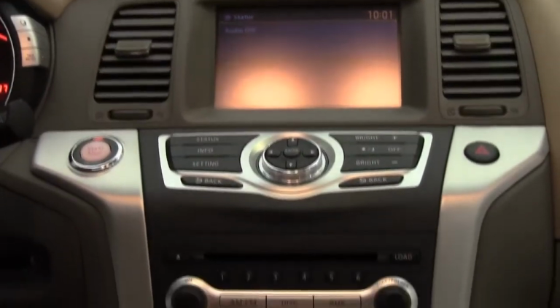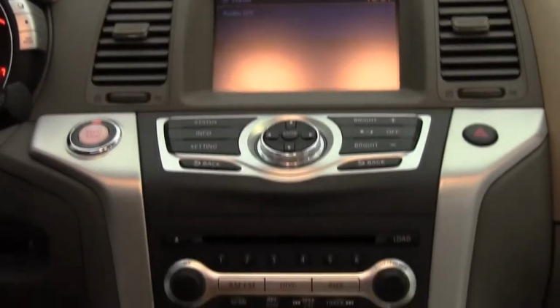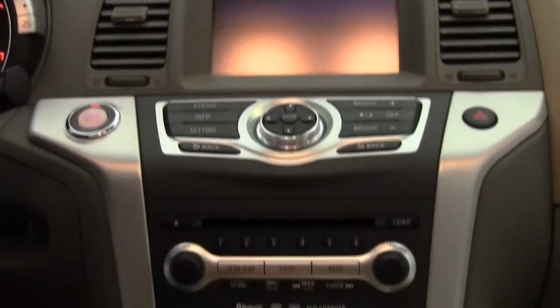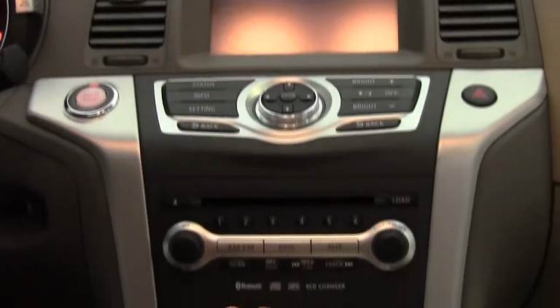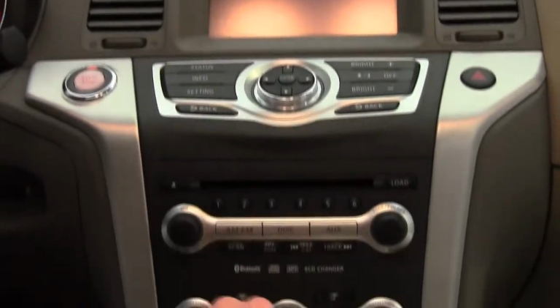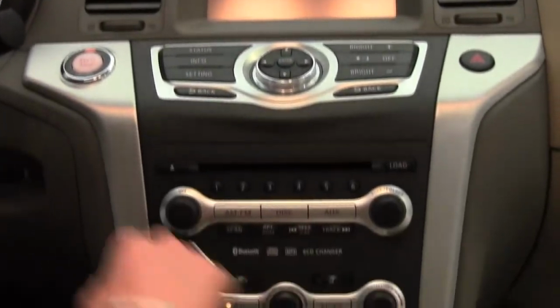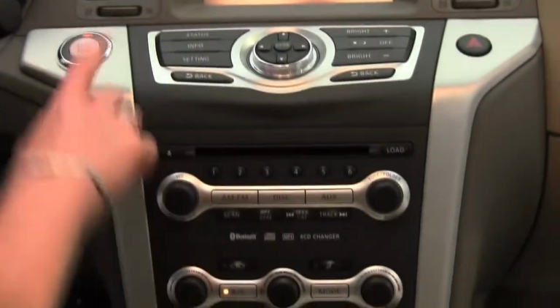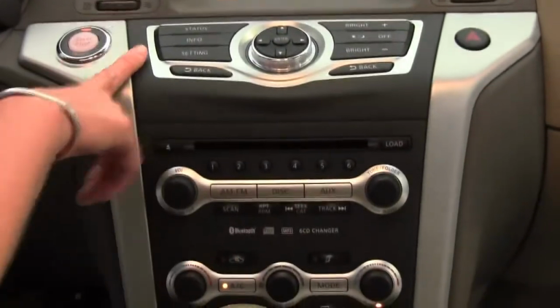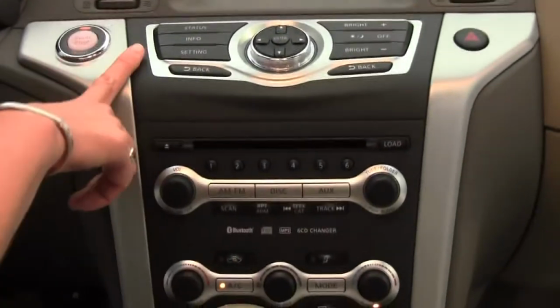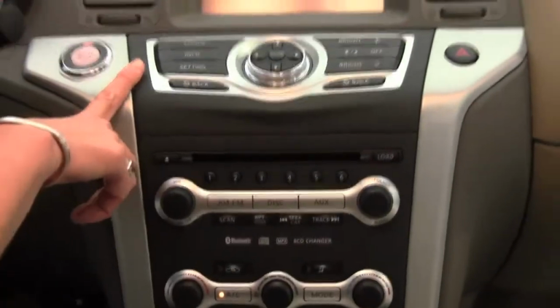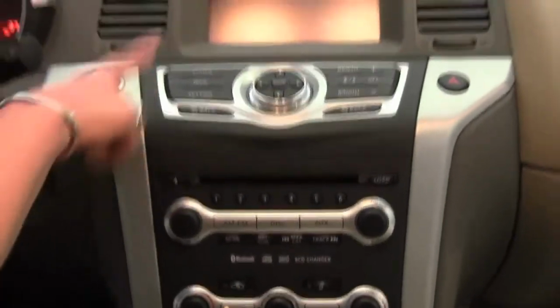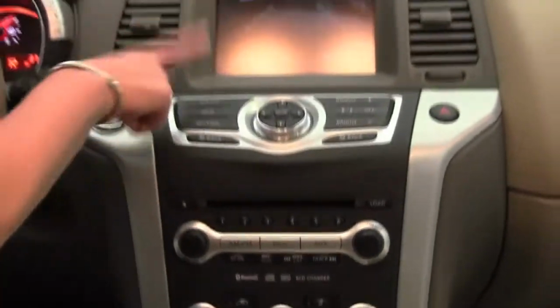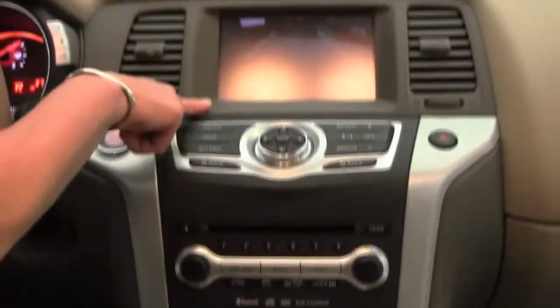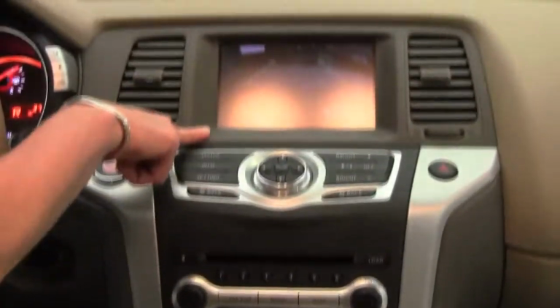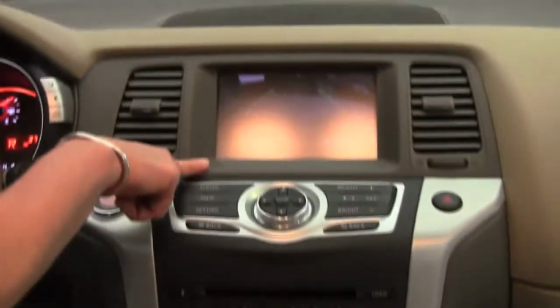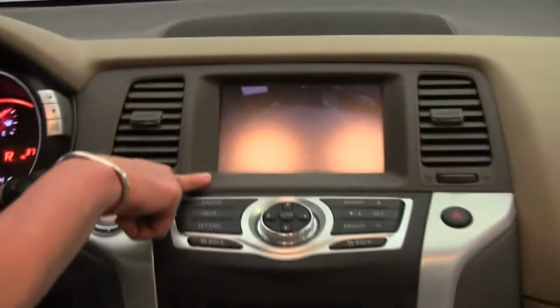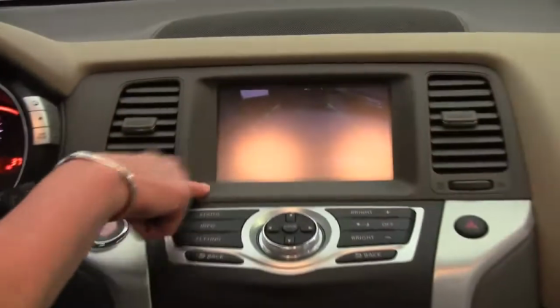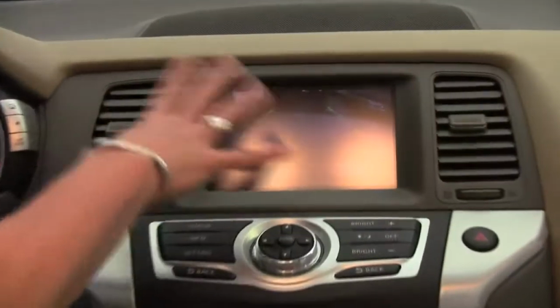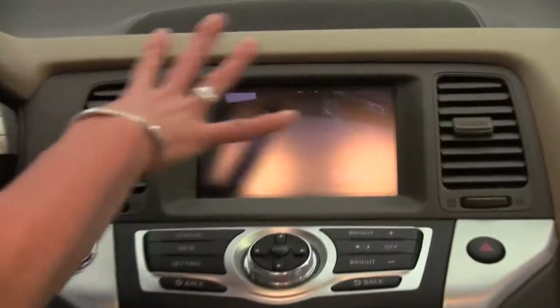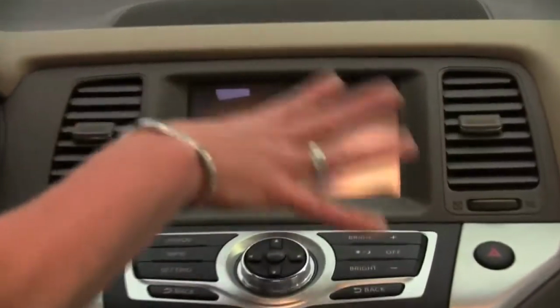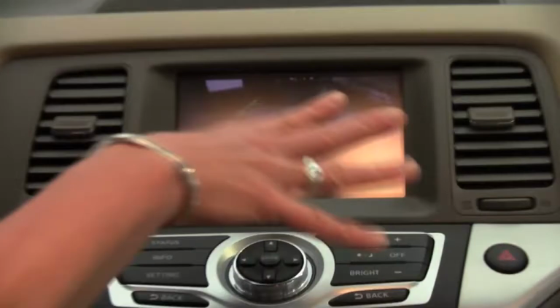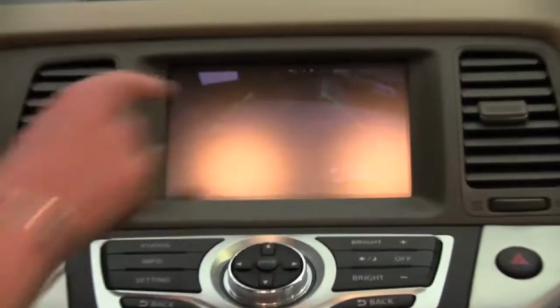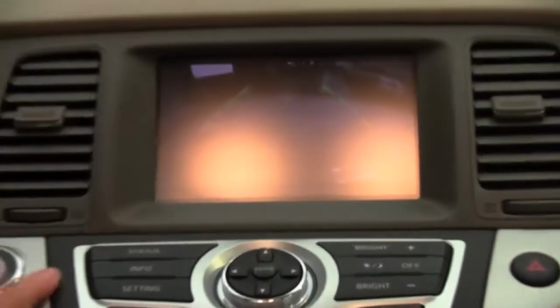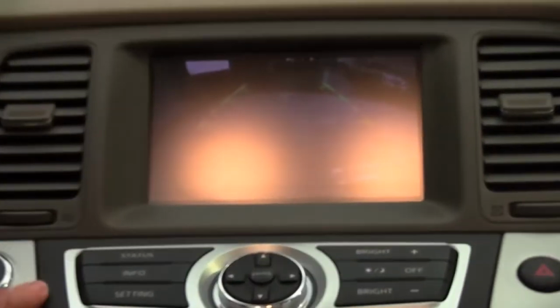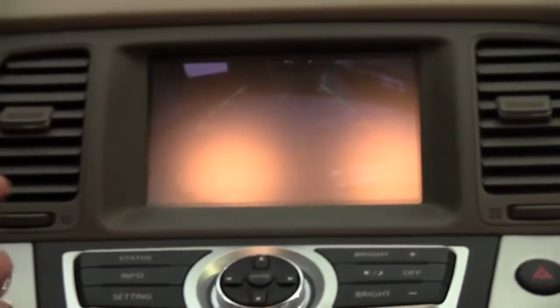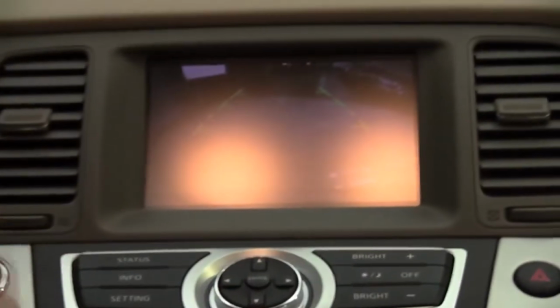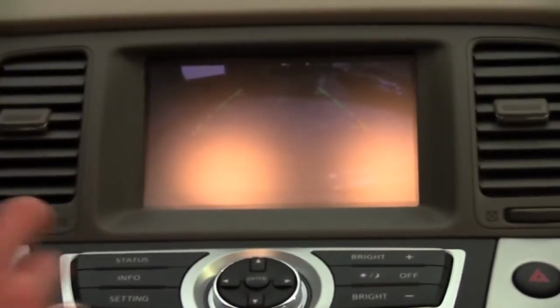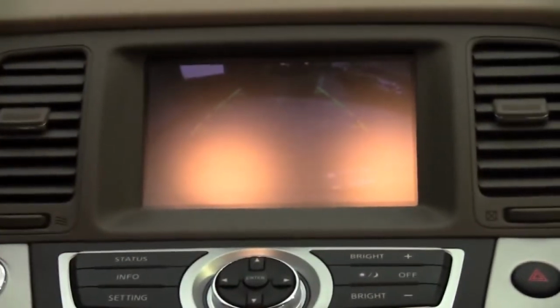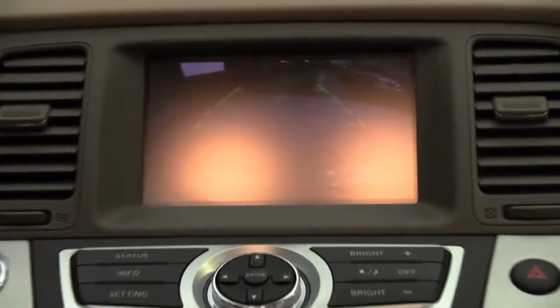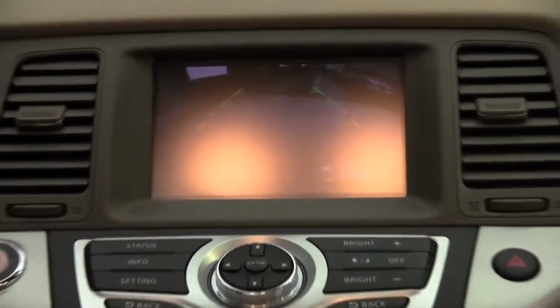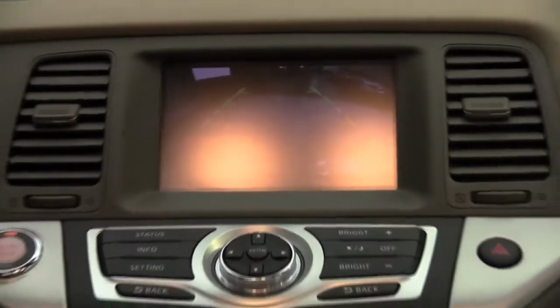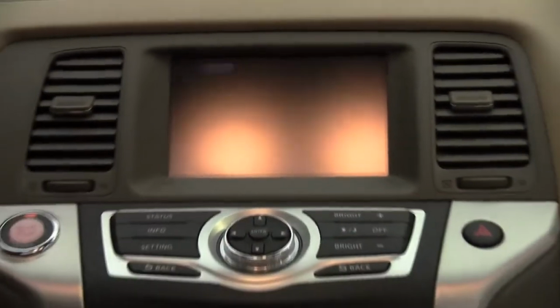Now I go into reverse — check it out. This is that rear-view monitor I told you about. I can see what's behind me. It's a wonderful safety feature.